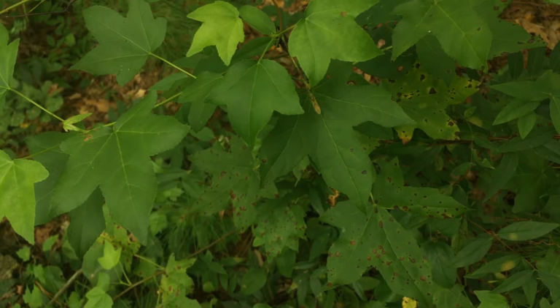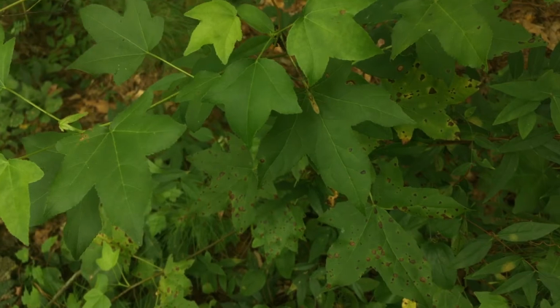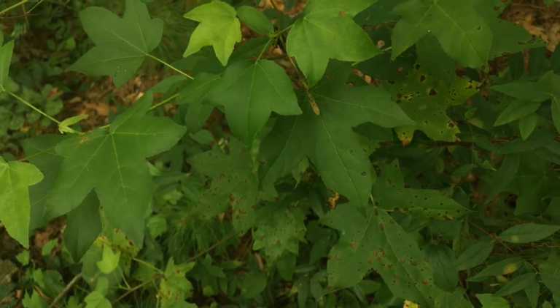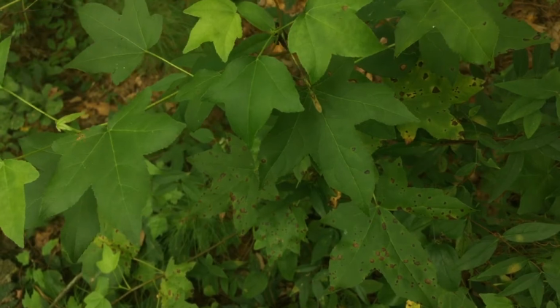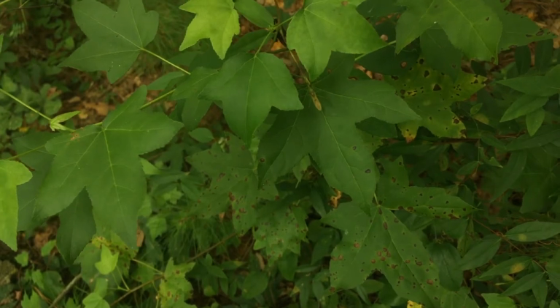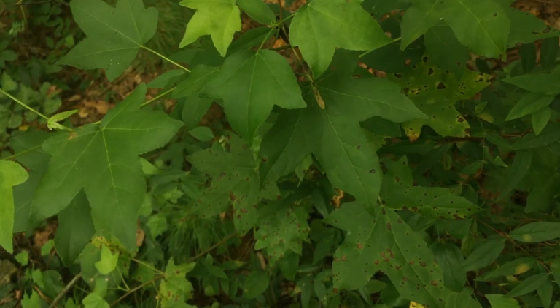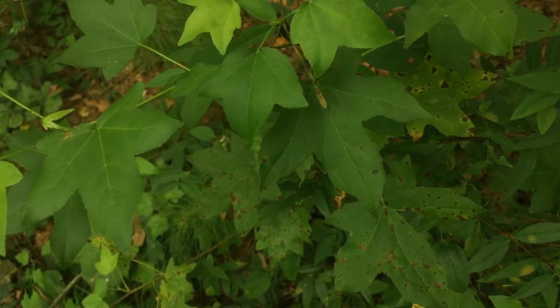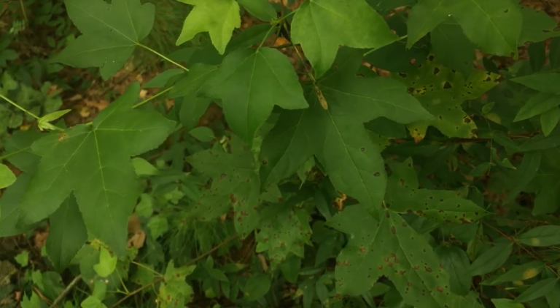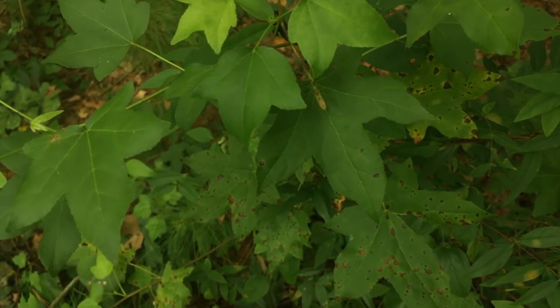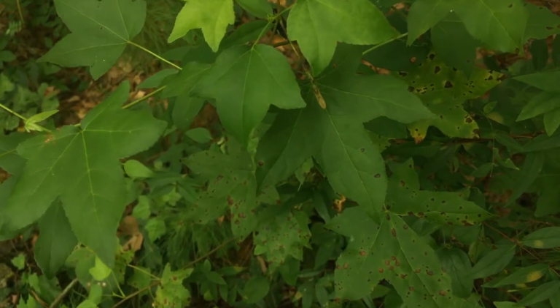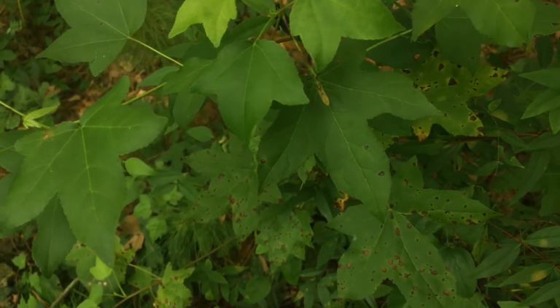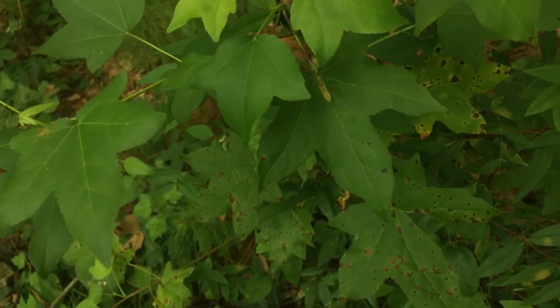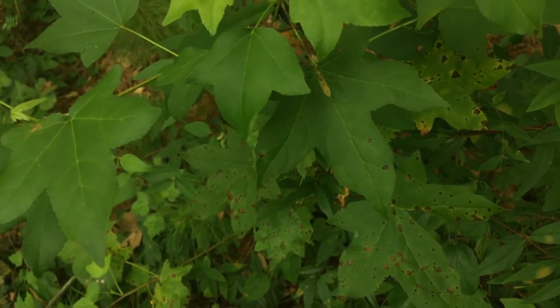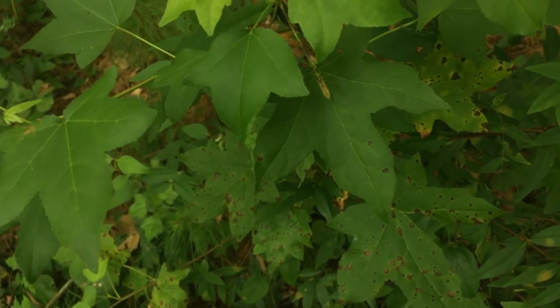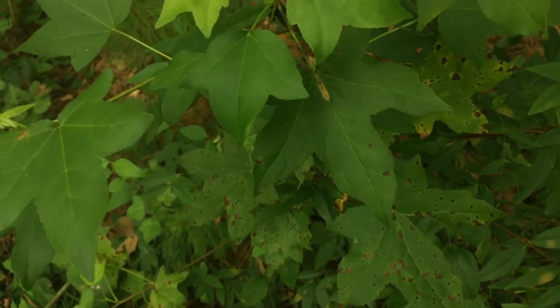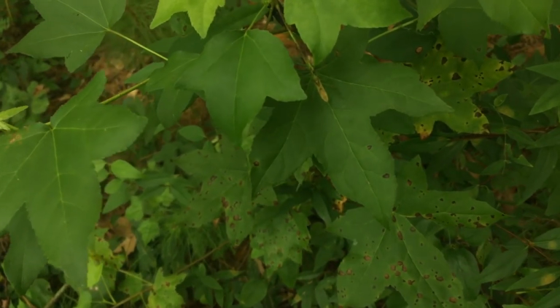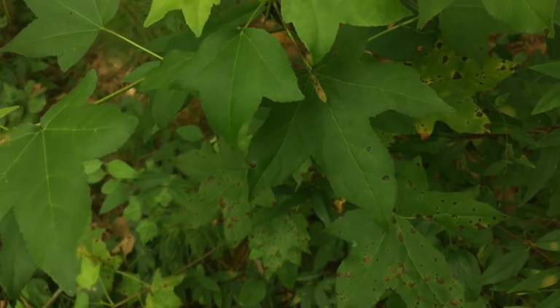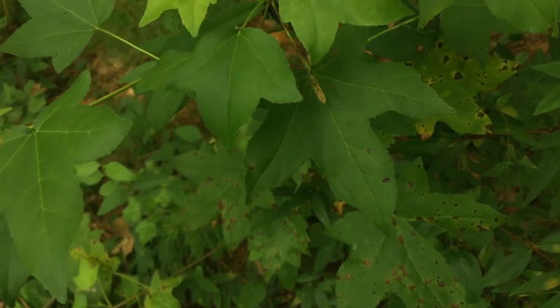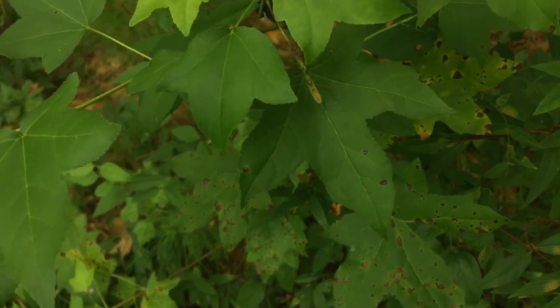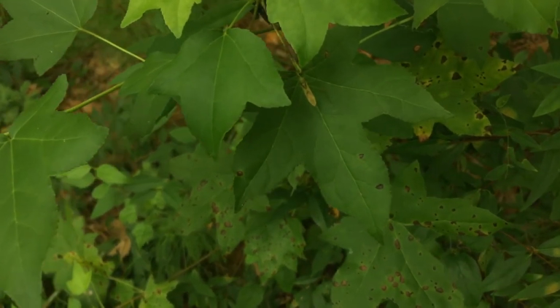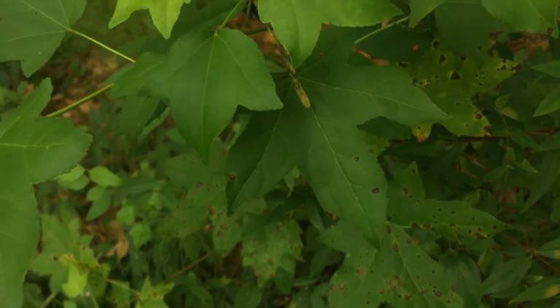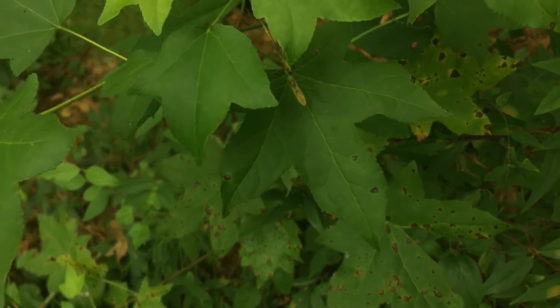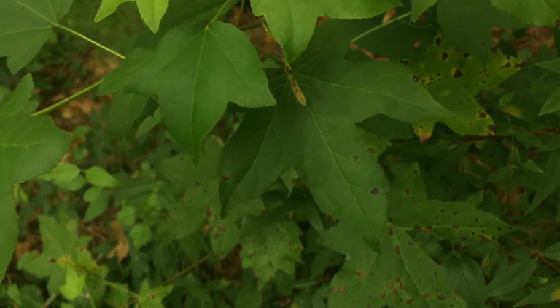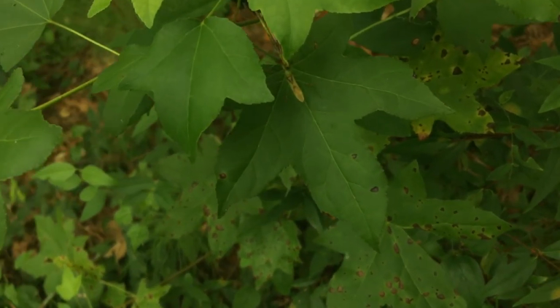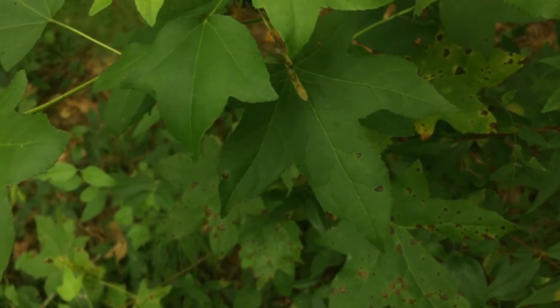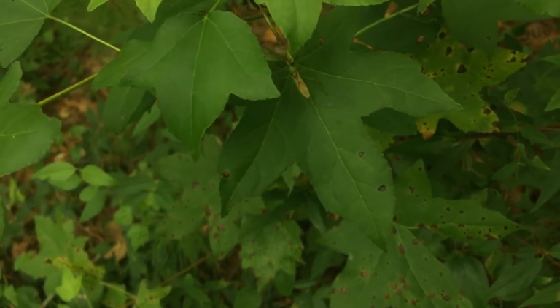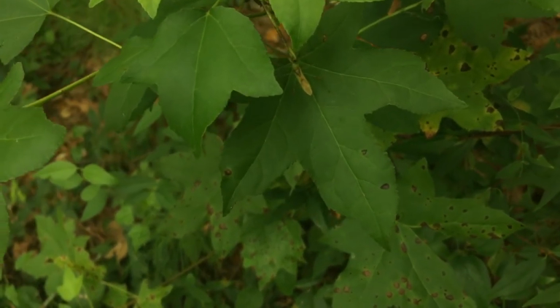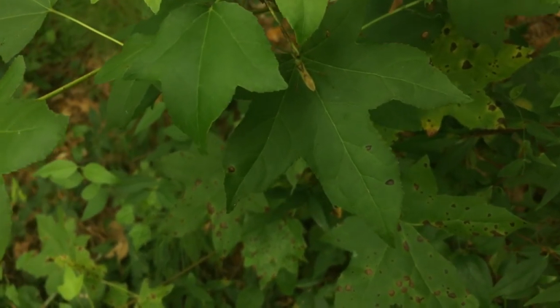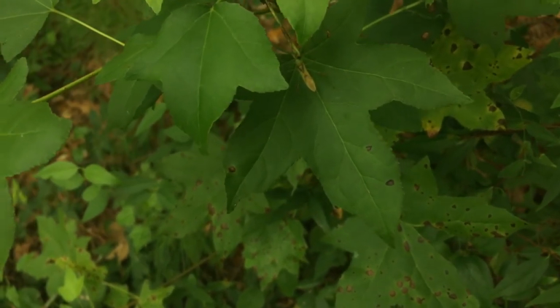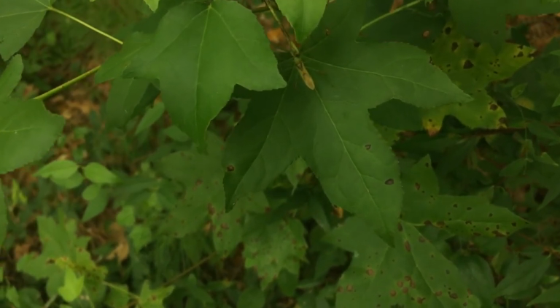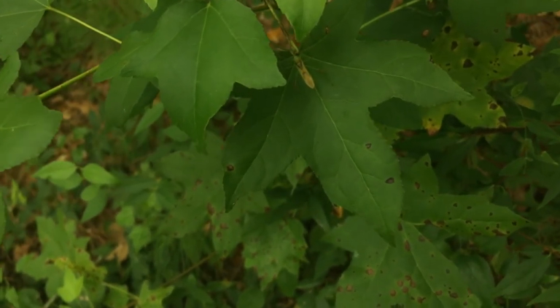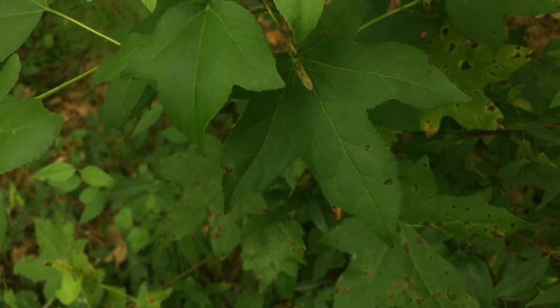Out in the garden lurks a camouflaged killer. Only question is, can I catch it?